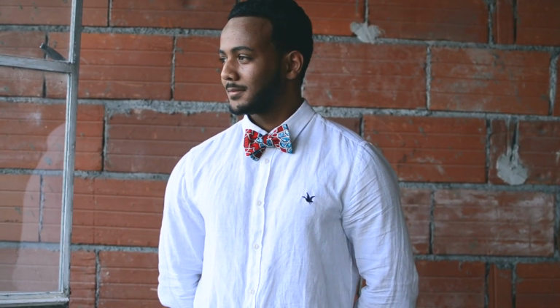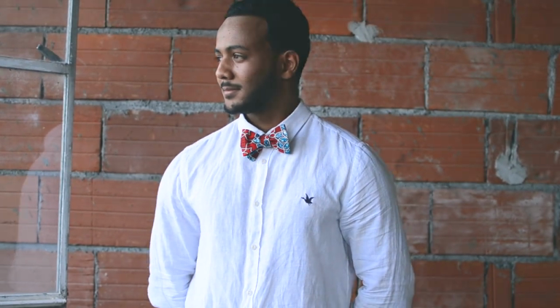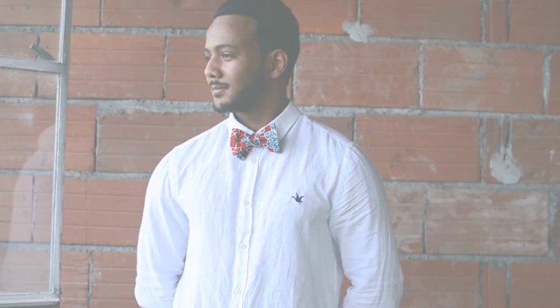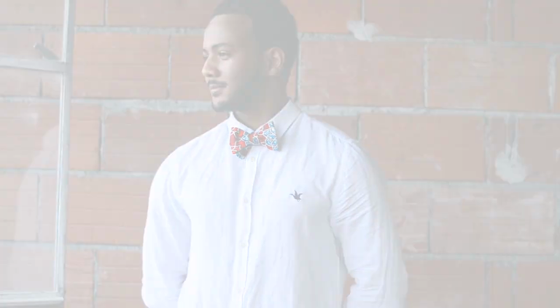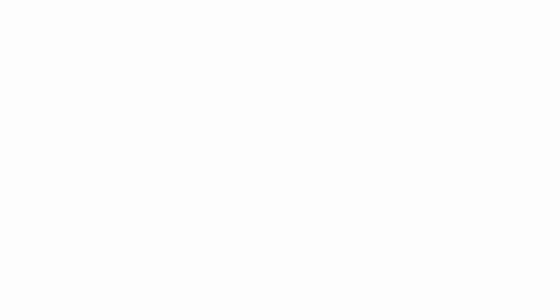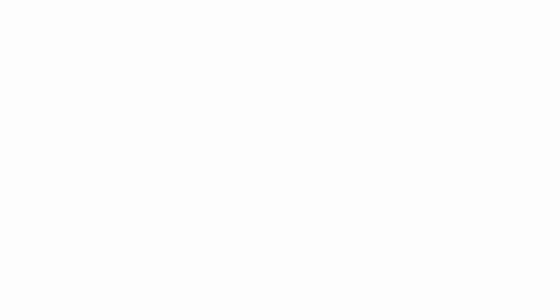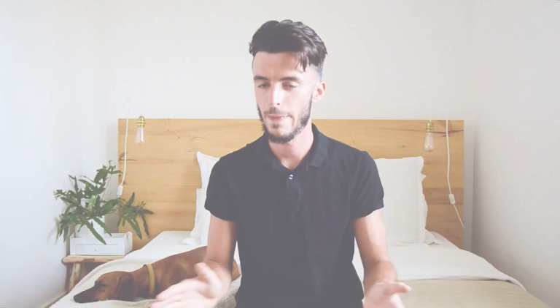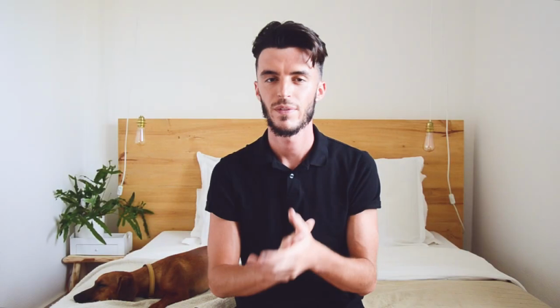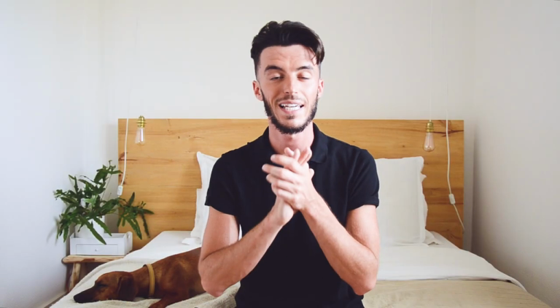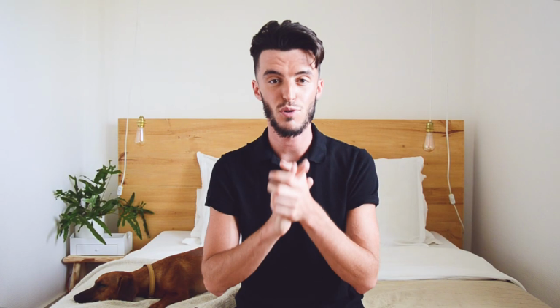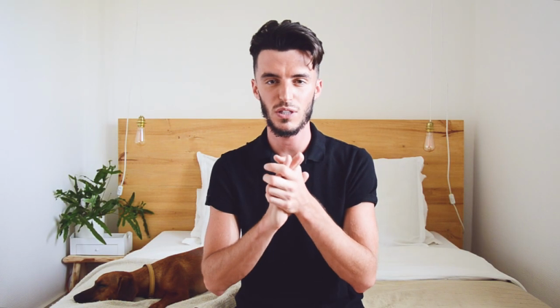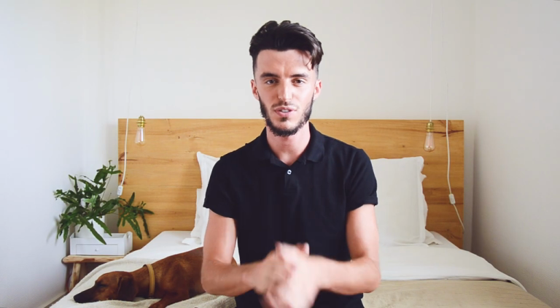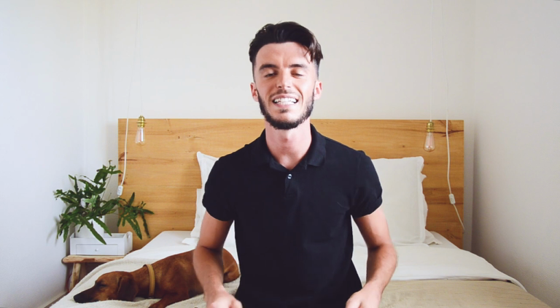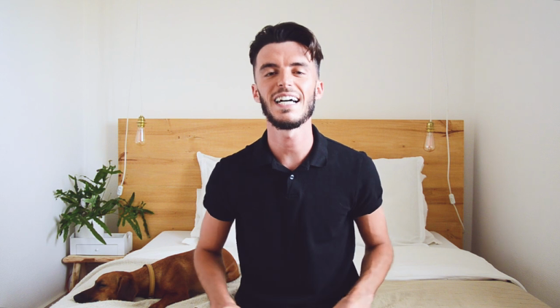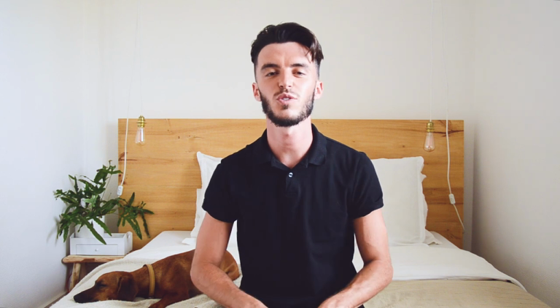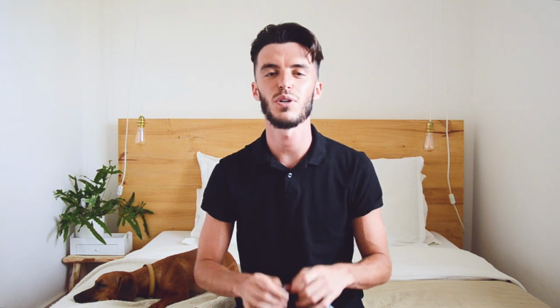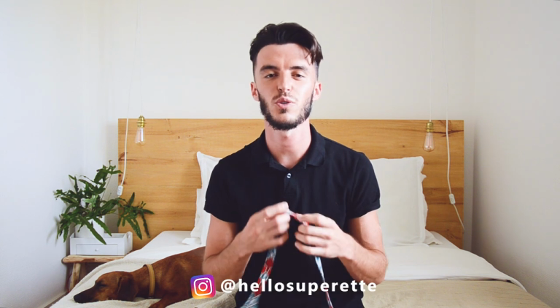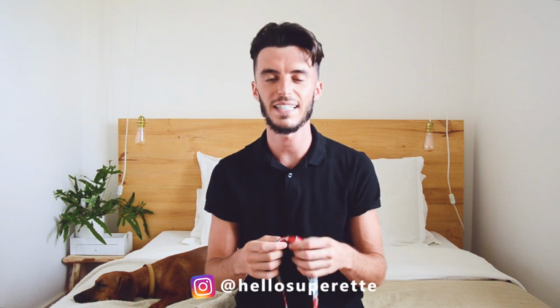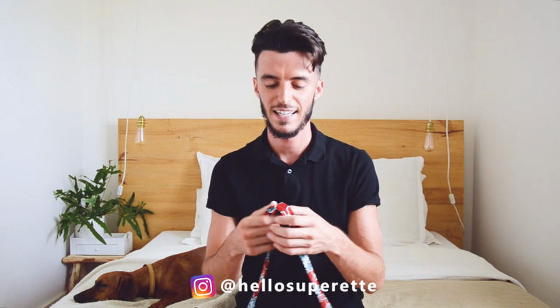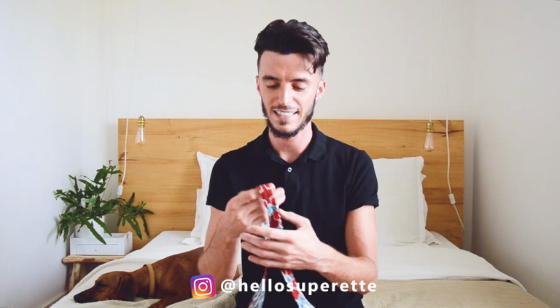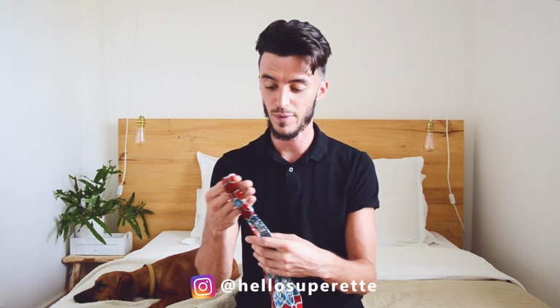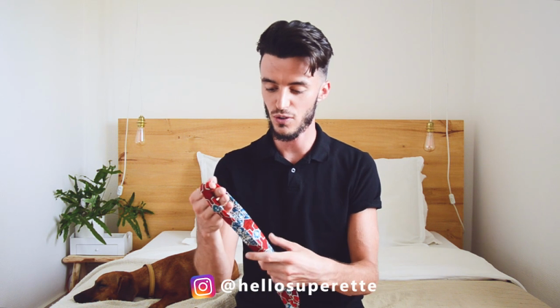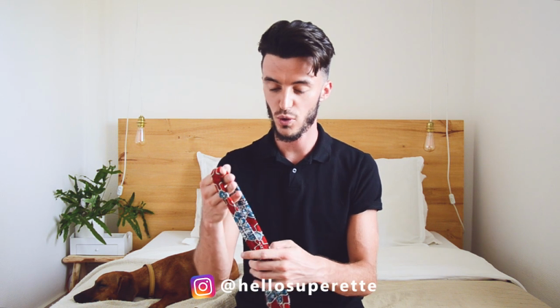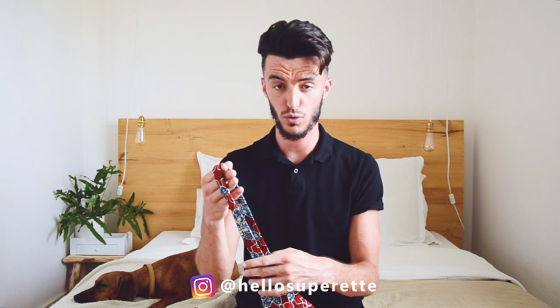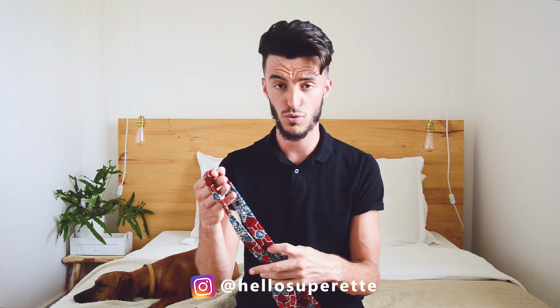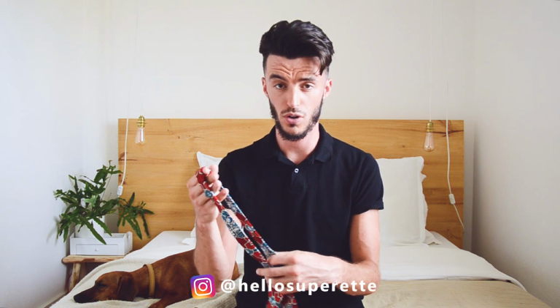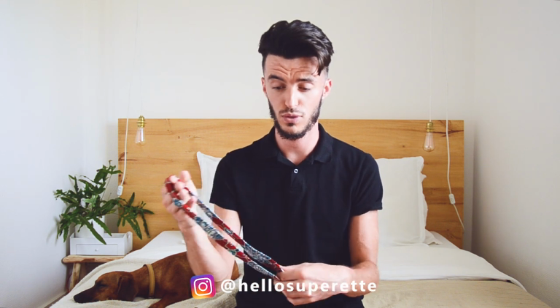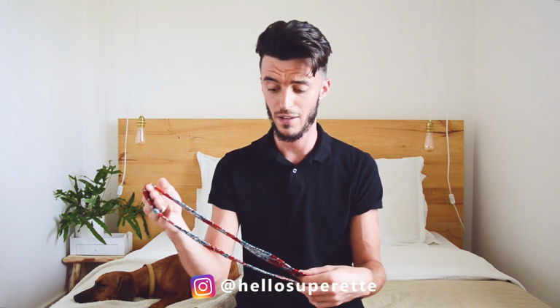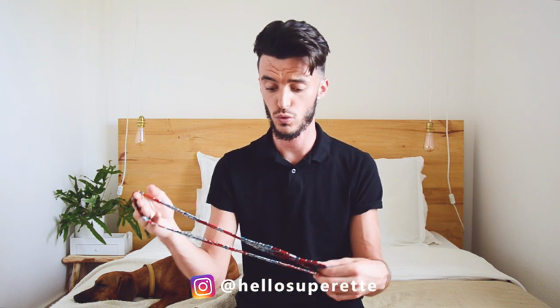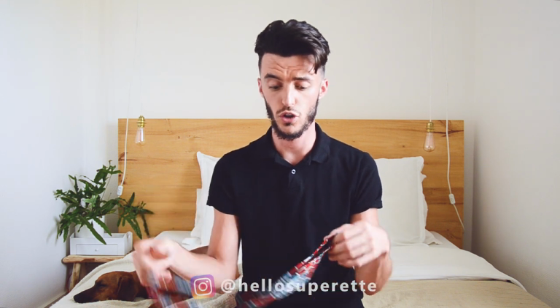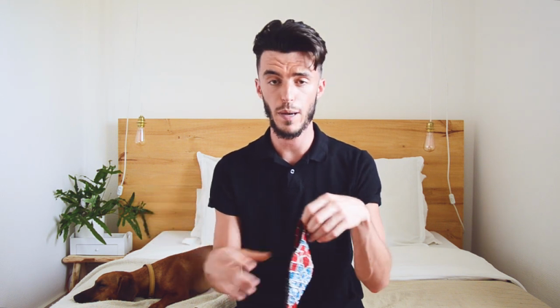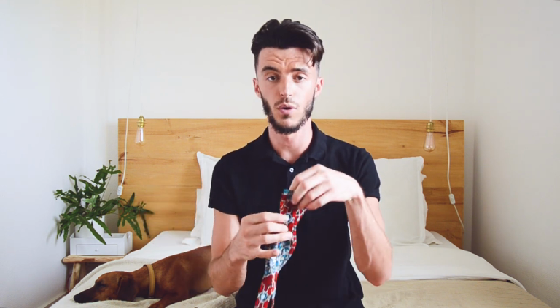Bonjour à tous, c'est Léa et Antoine pour Hello Superette. Cette semaine on se retrouve pour vous apprendre à coudre un nœud papillon classique.